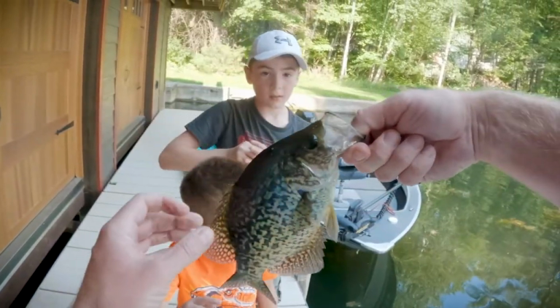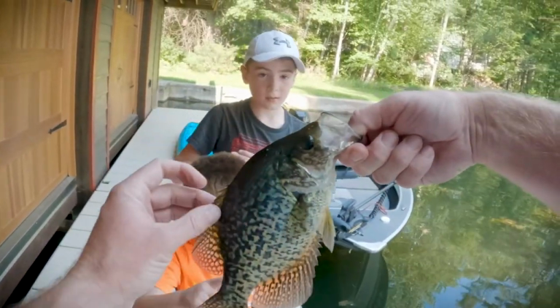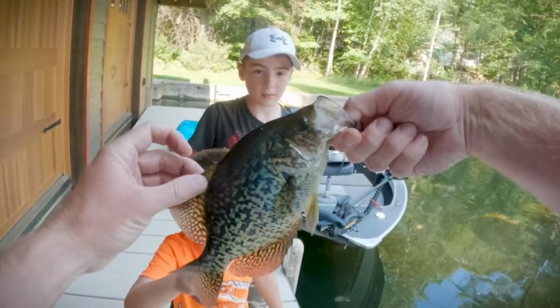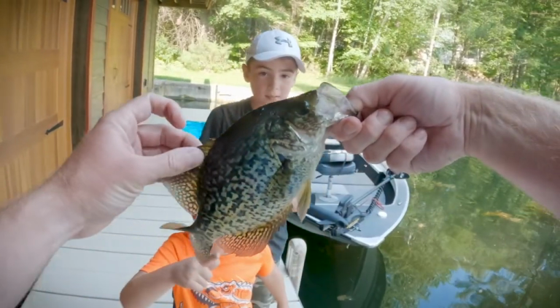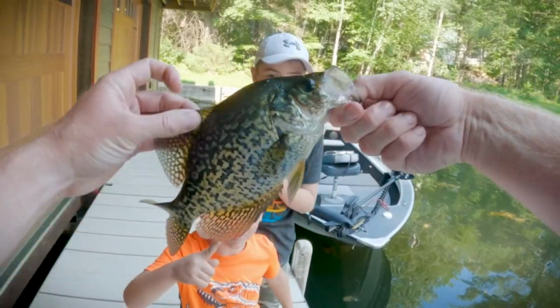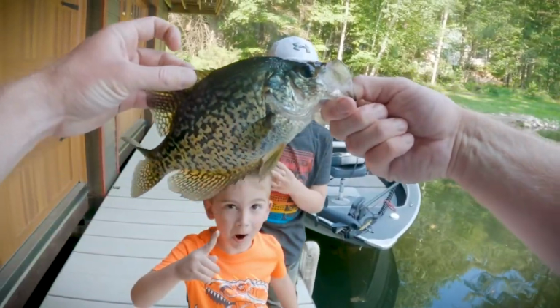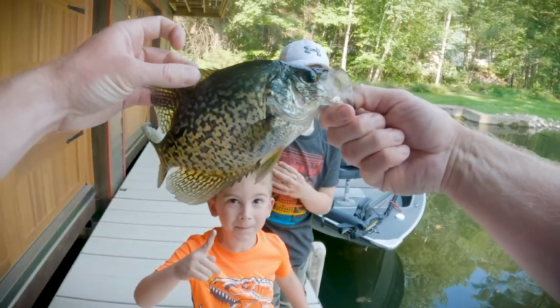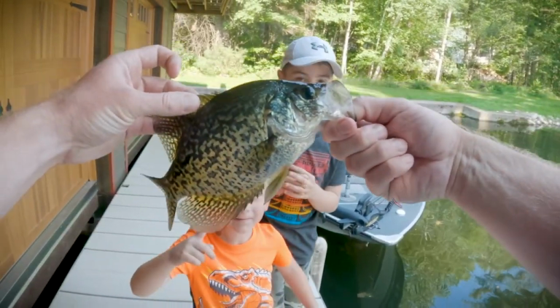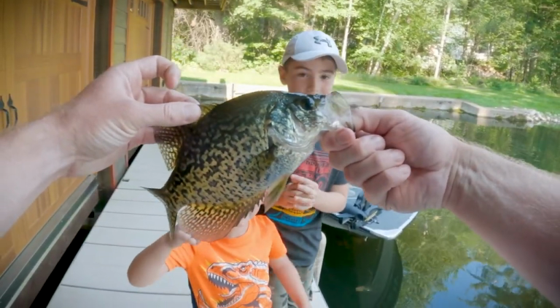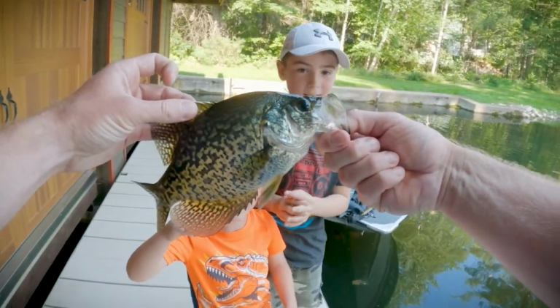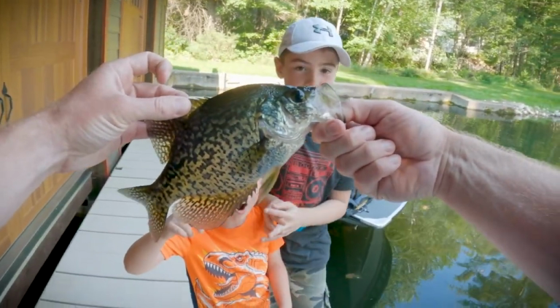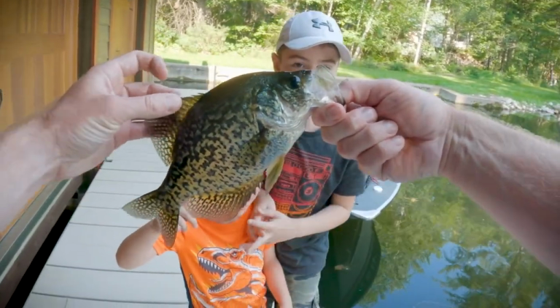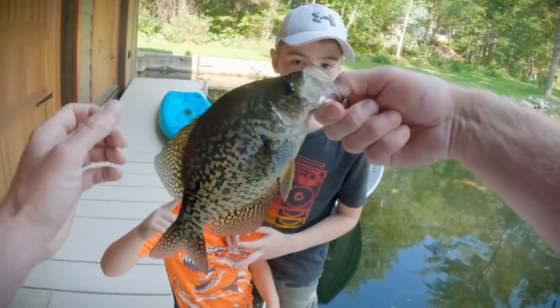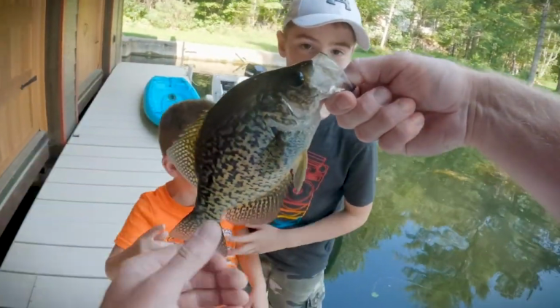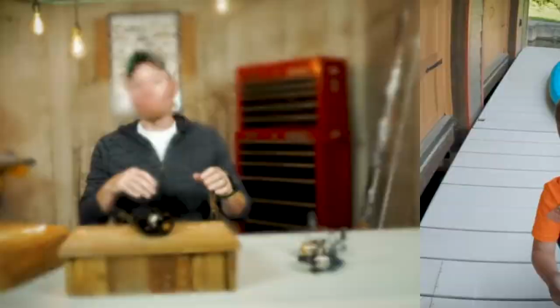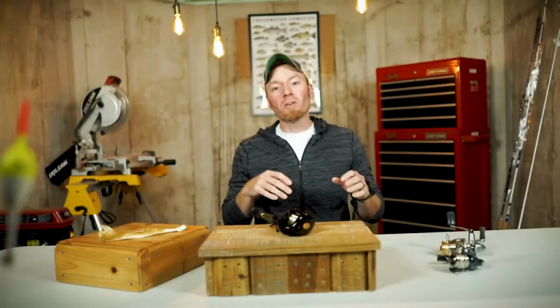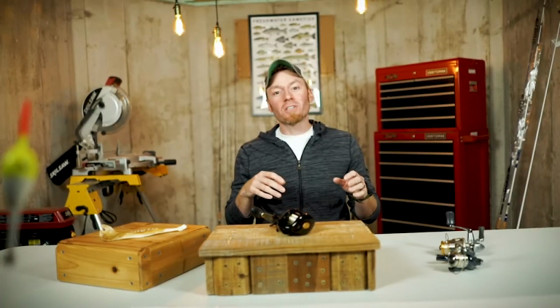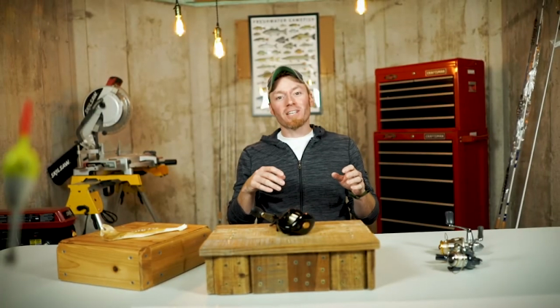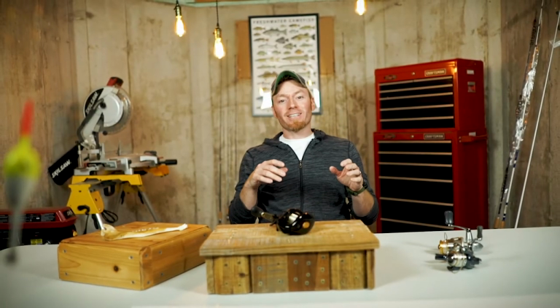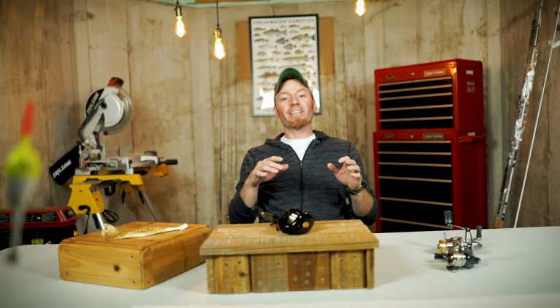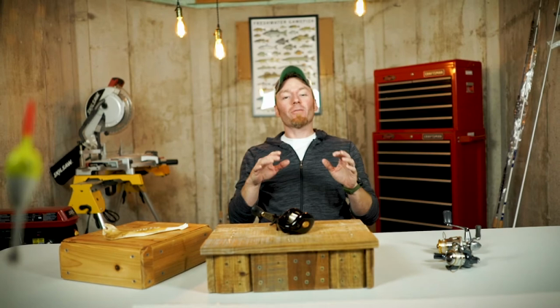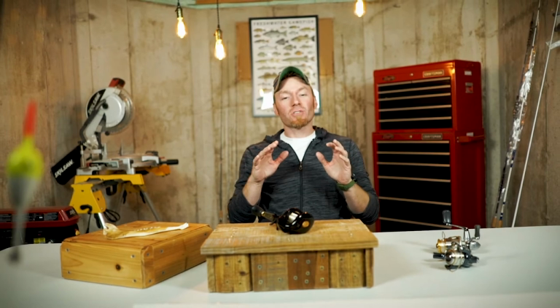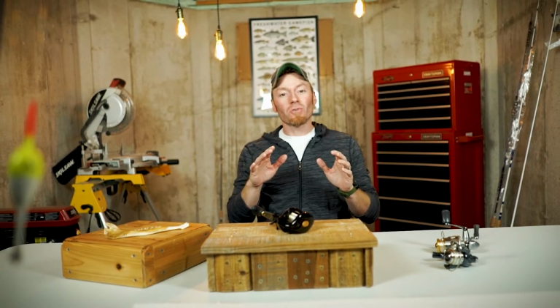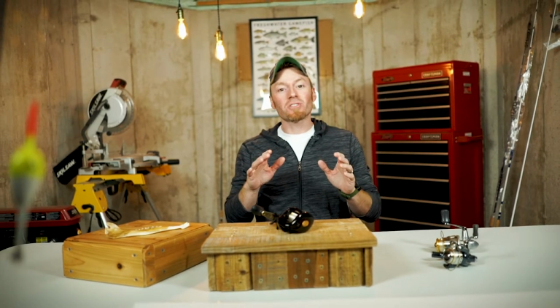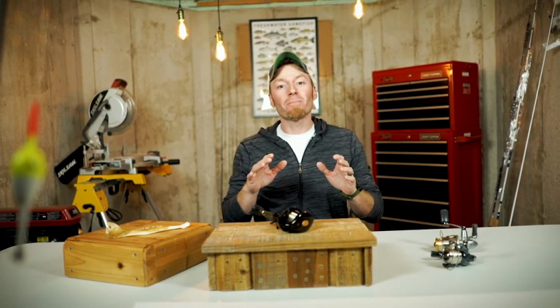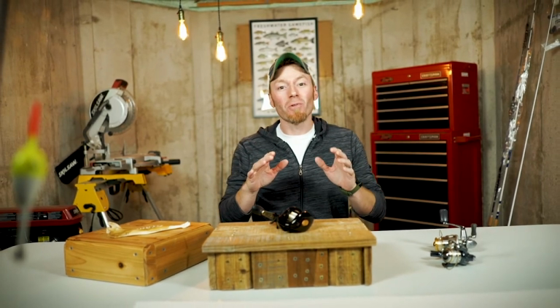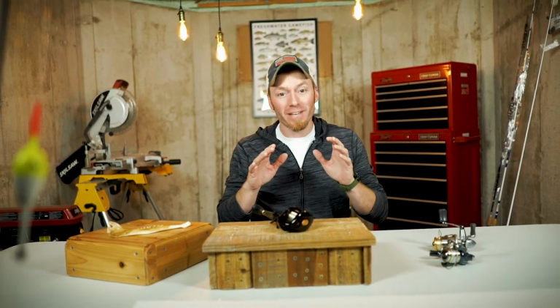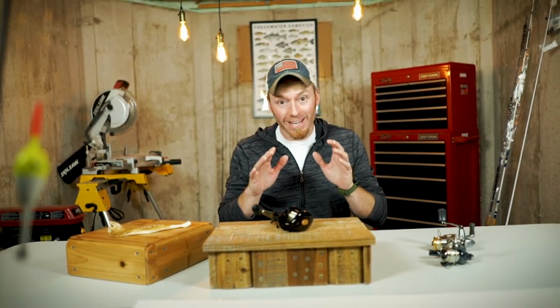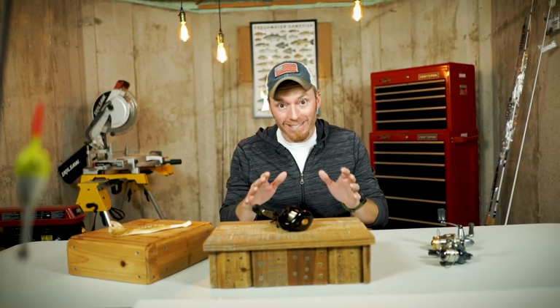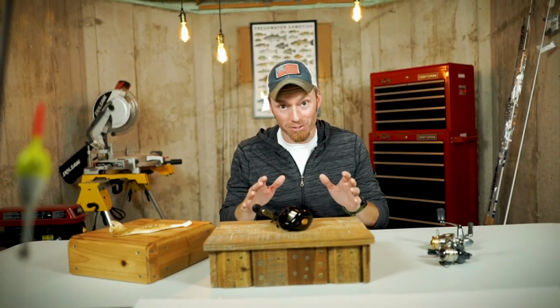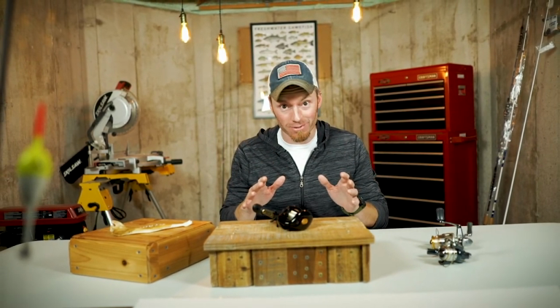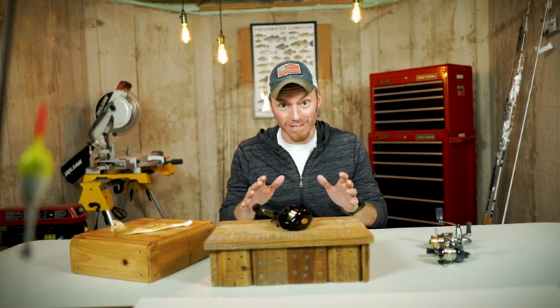Look at this big crappie we caught. We used a technique that was so simple the kids used it.